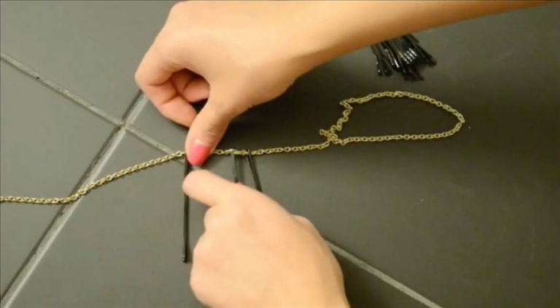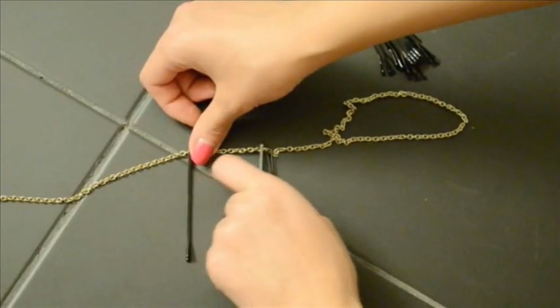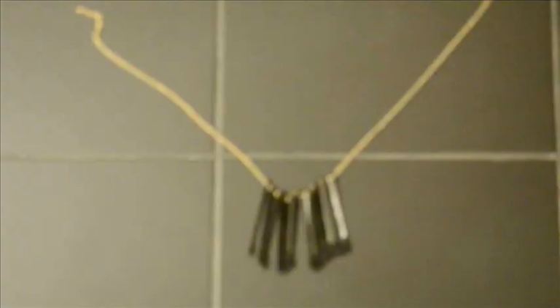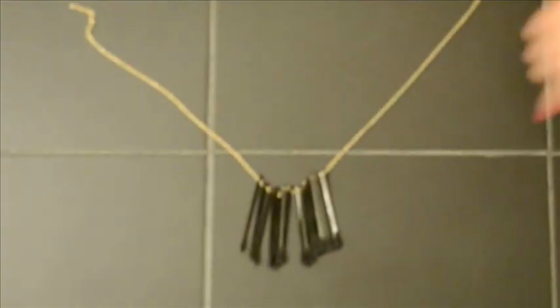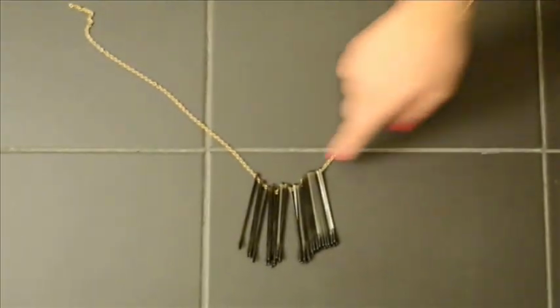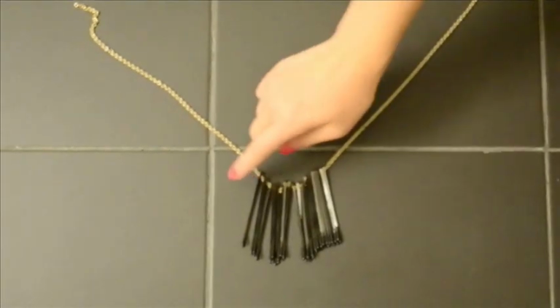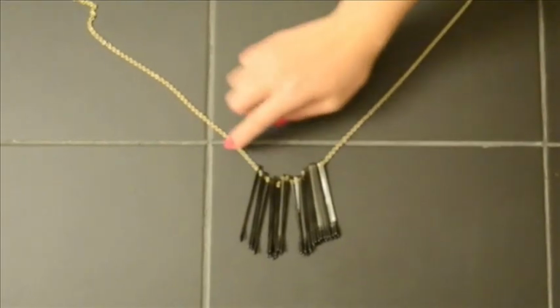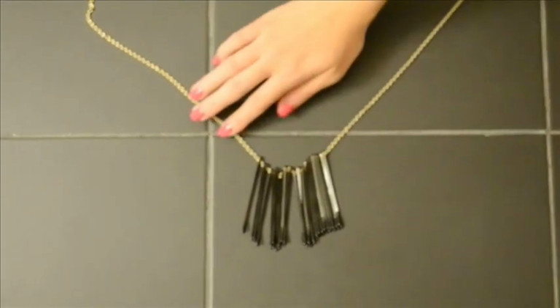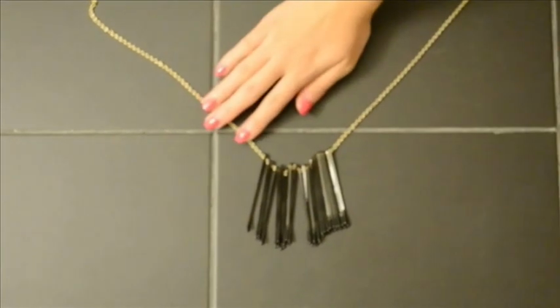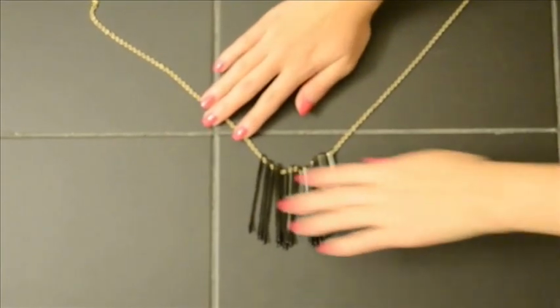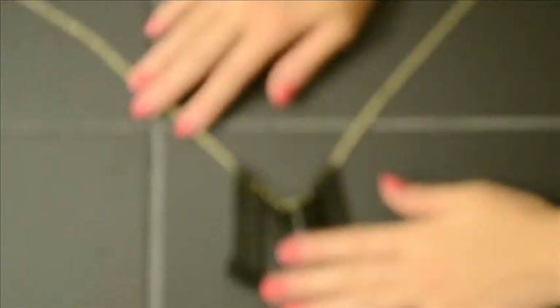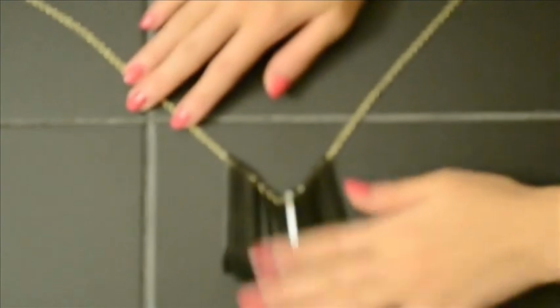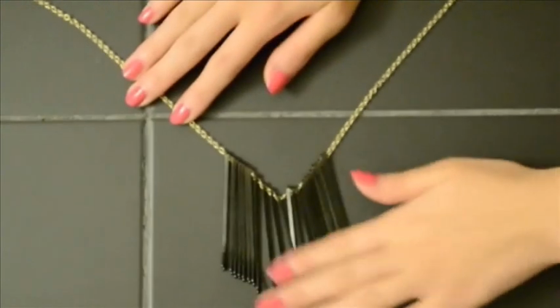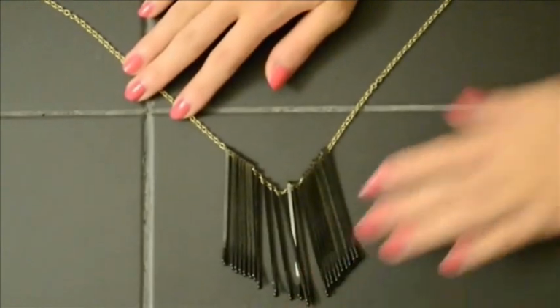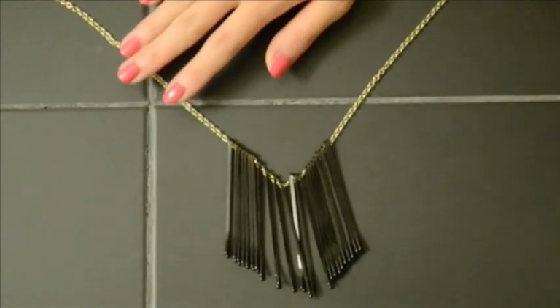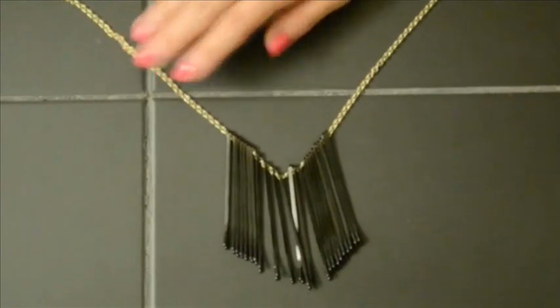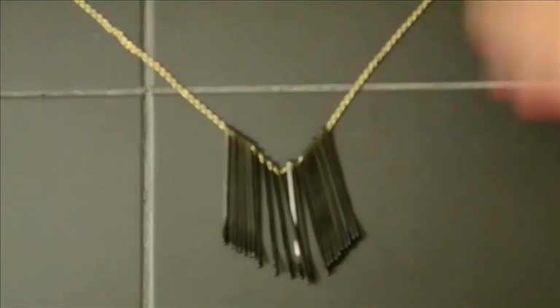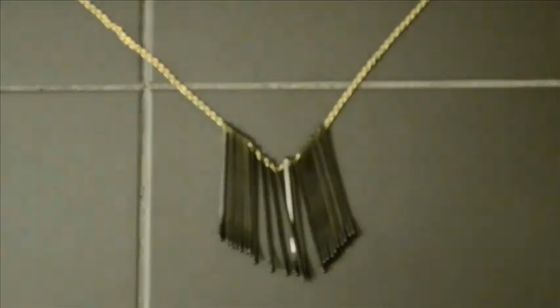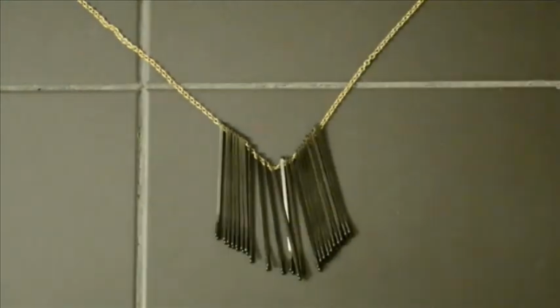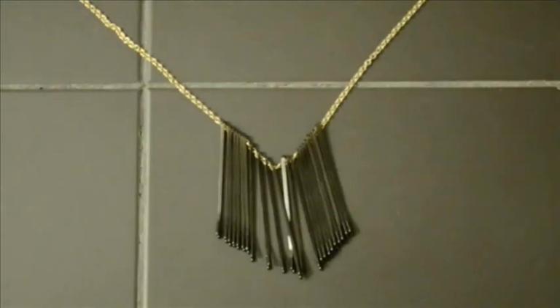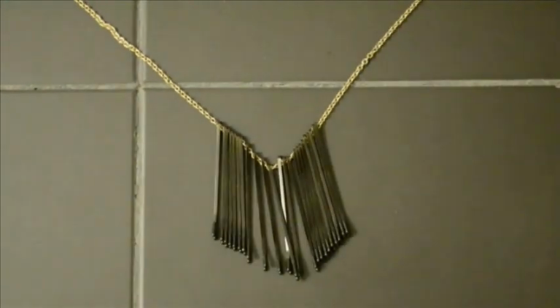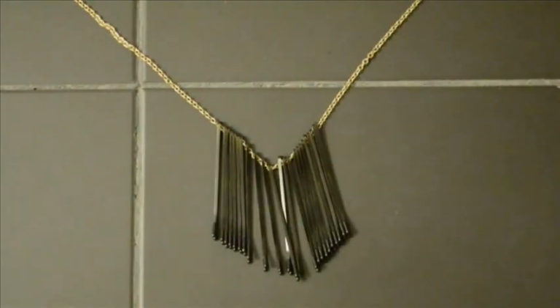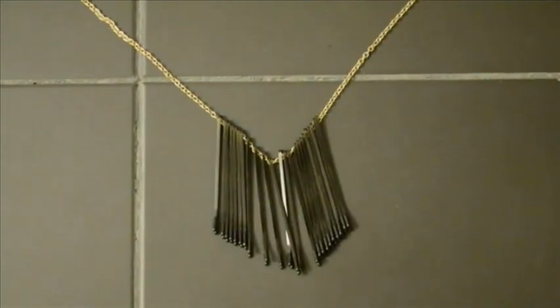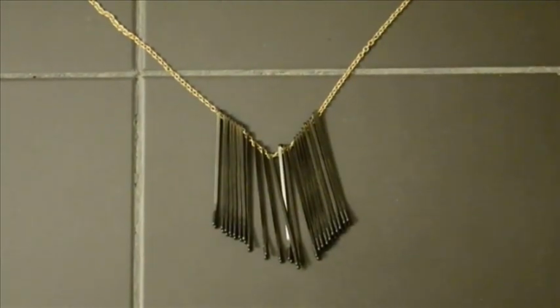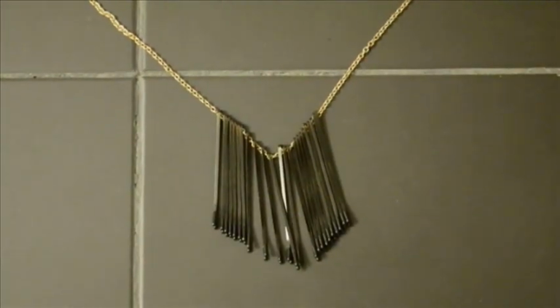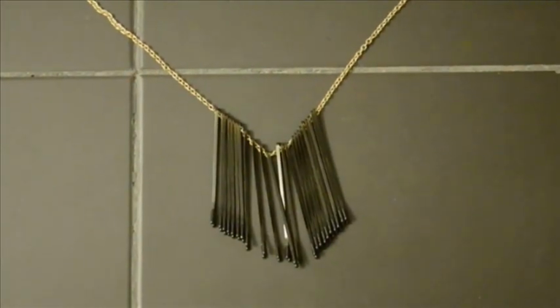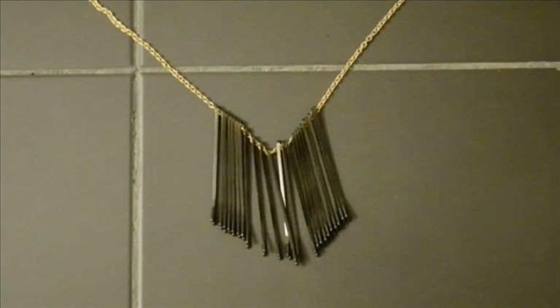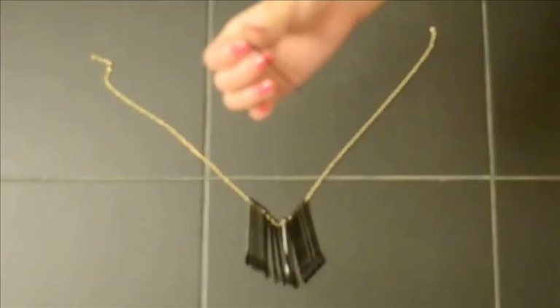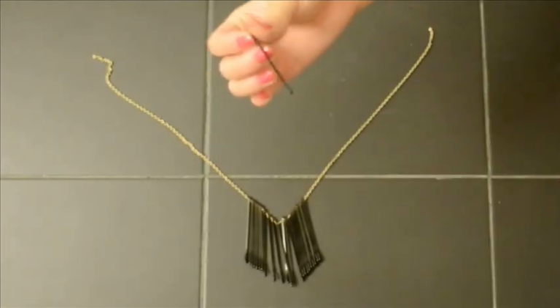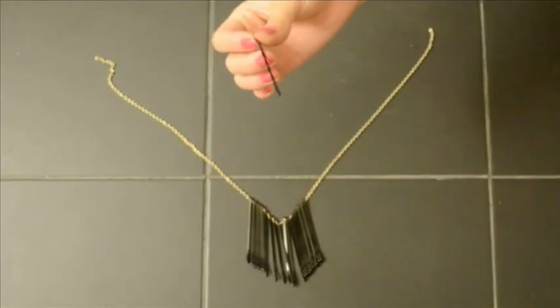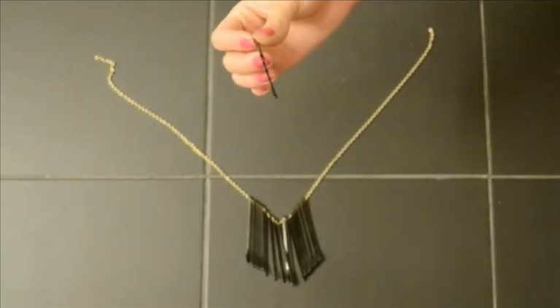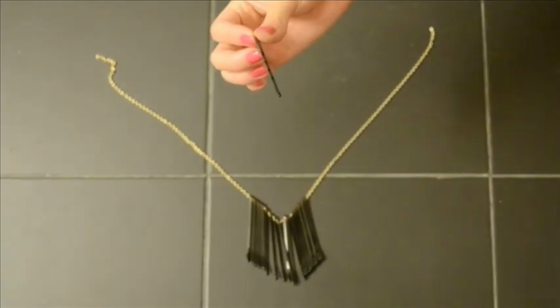We decided to use bobby pins with different lengths. We also chose shorter bobby pins with a wavy shape to add more fun and texture to the necklace.